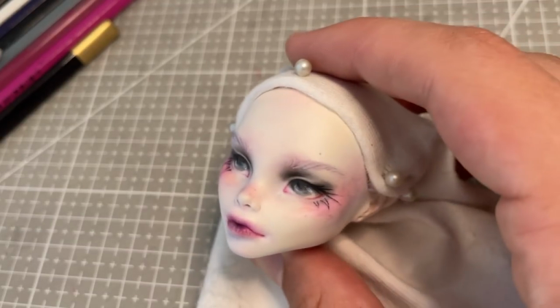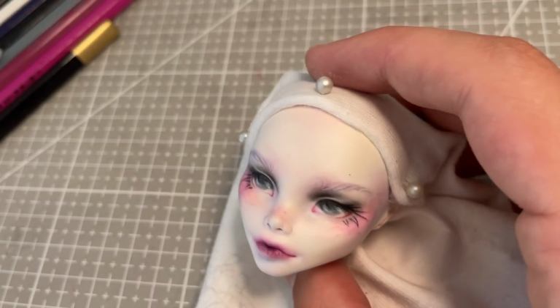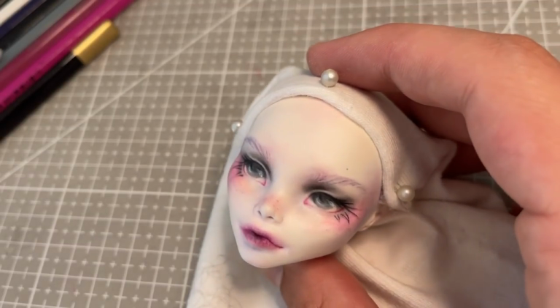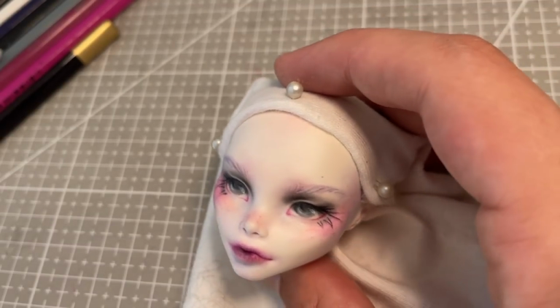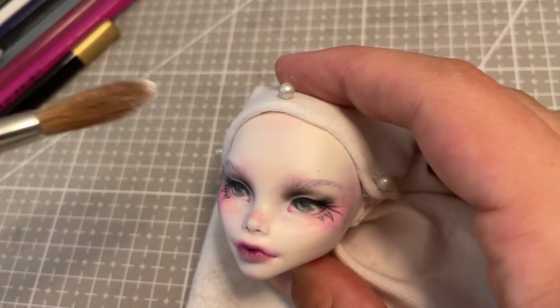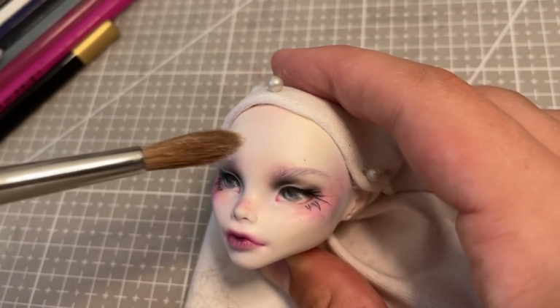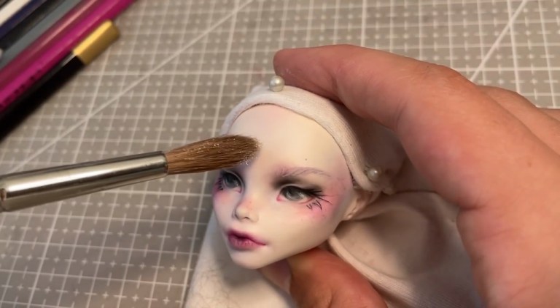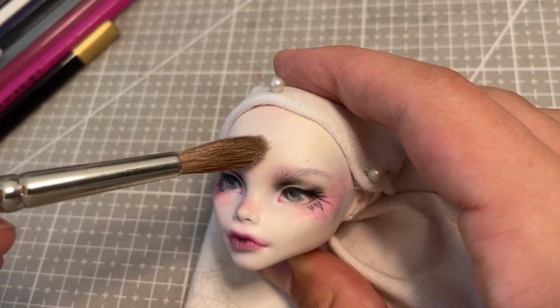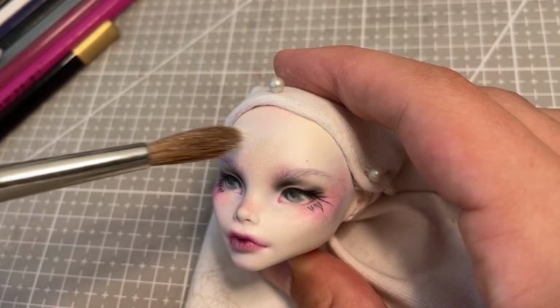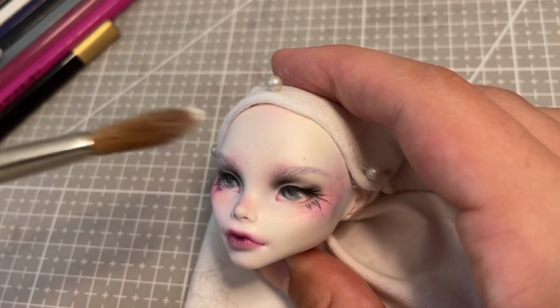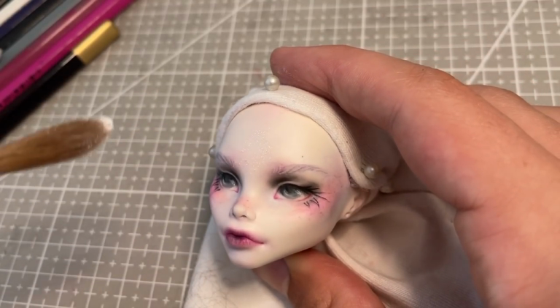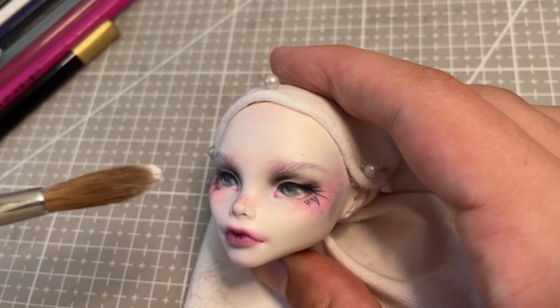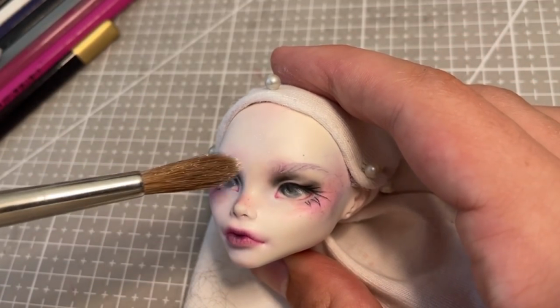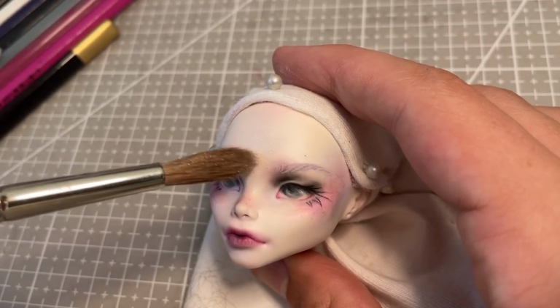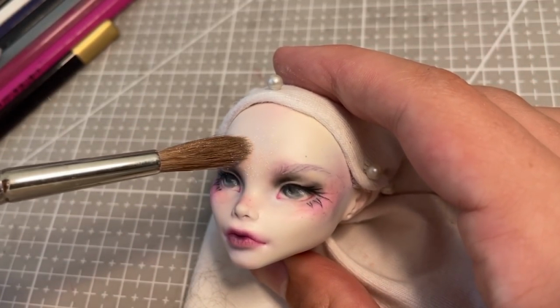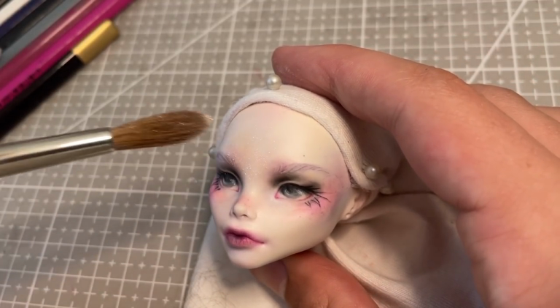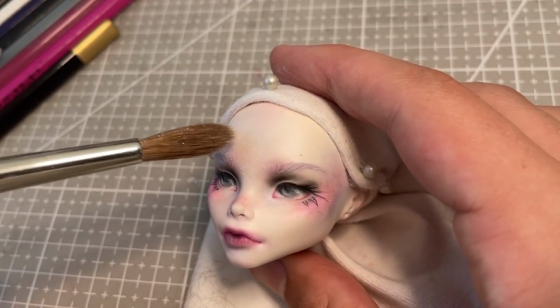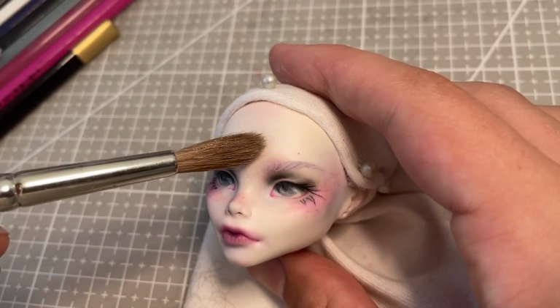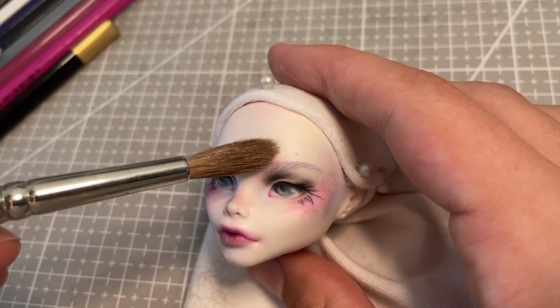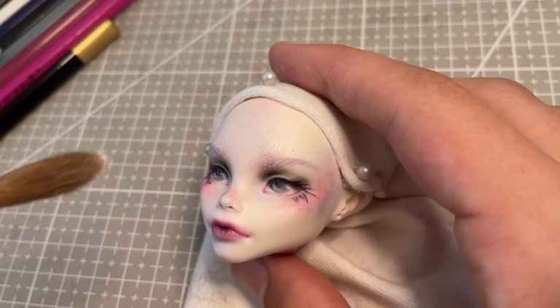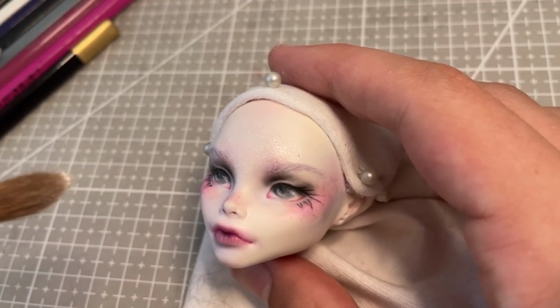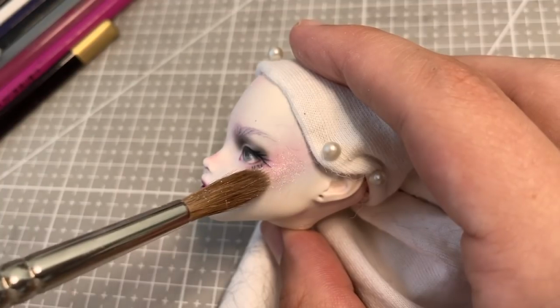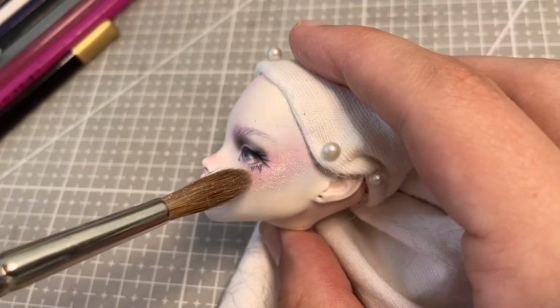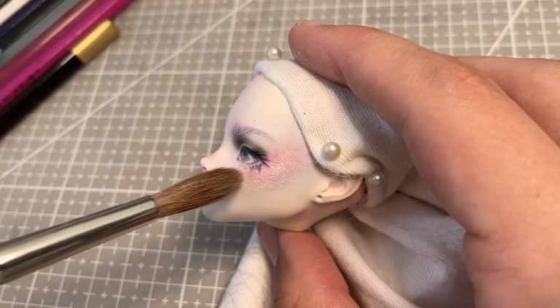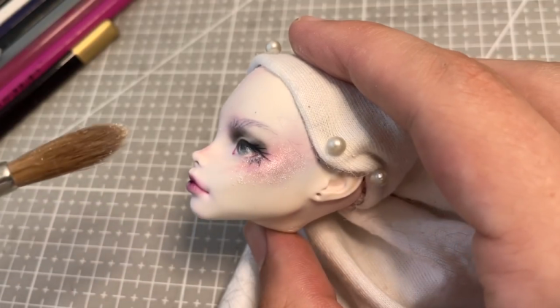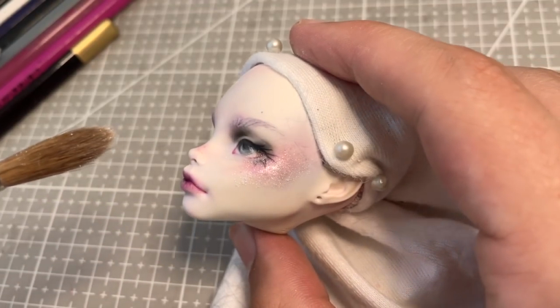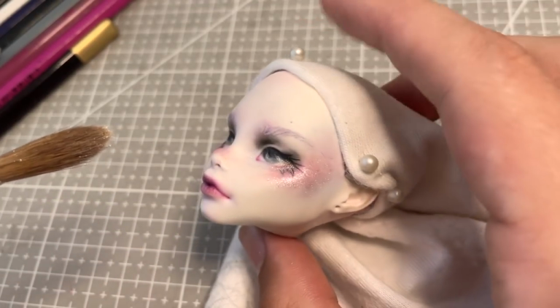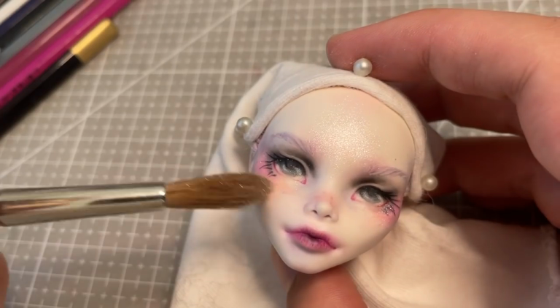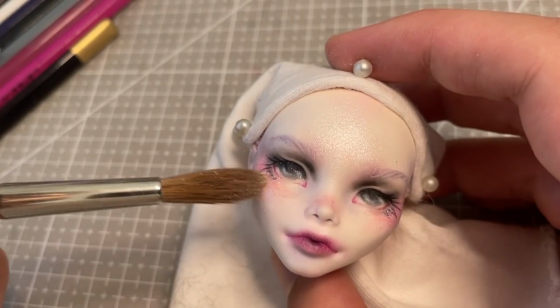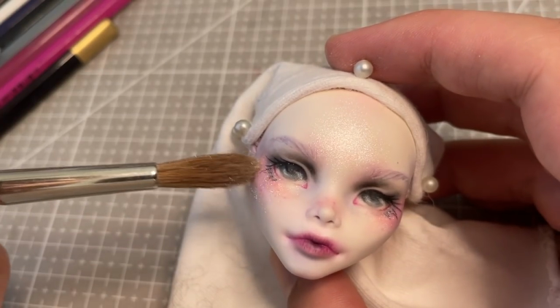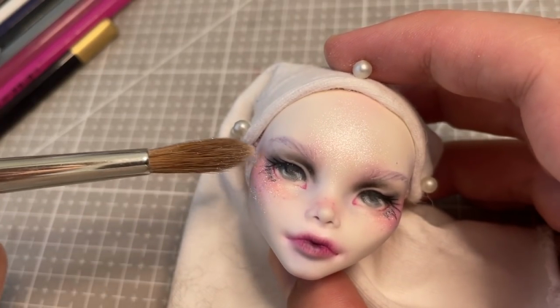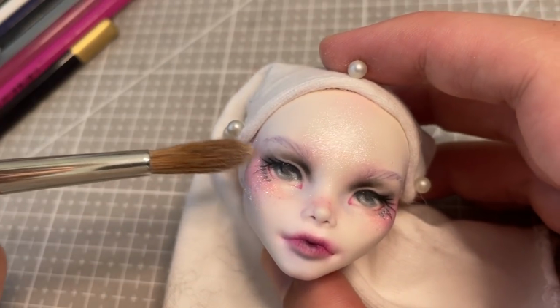I then just decide to add her glowy highlight now, using white pearly pigments and ultra-fine glitters.